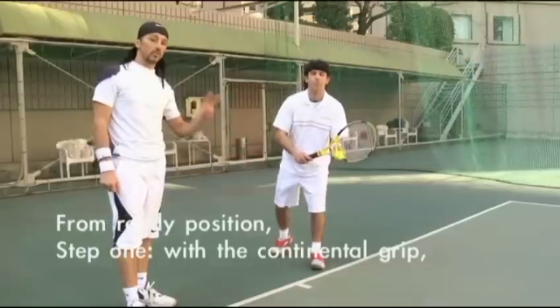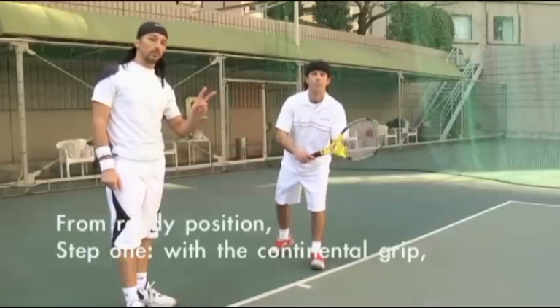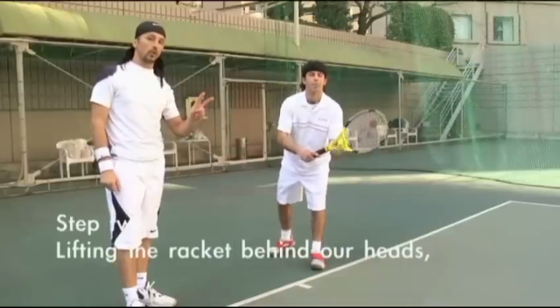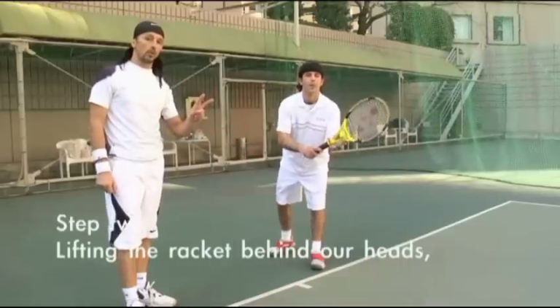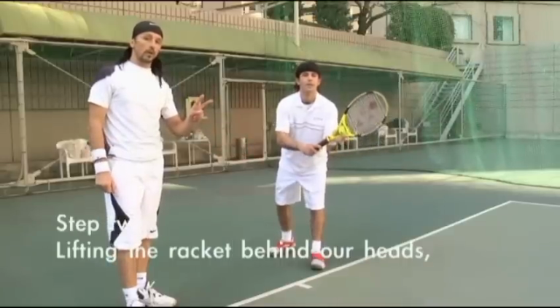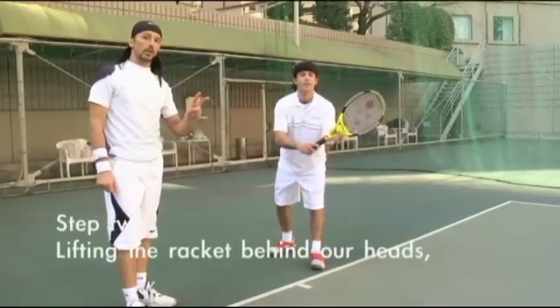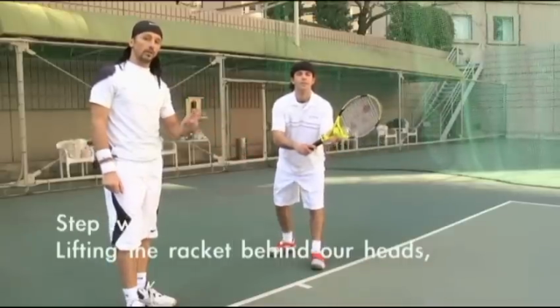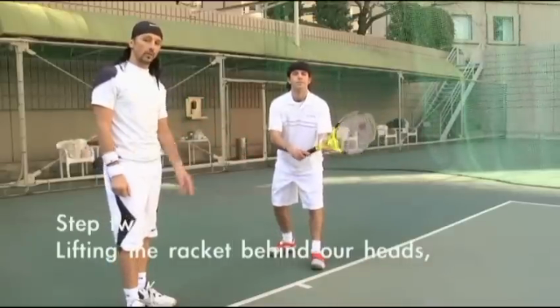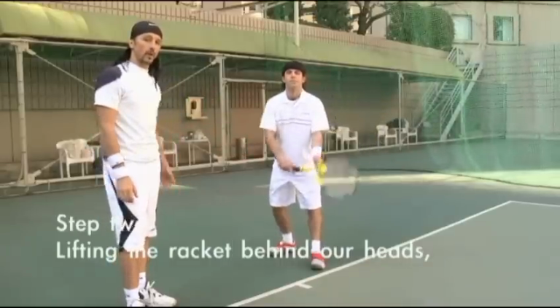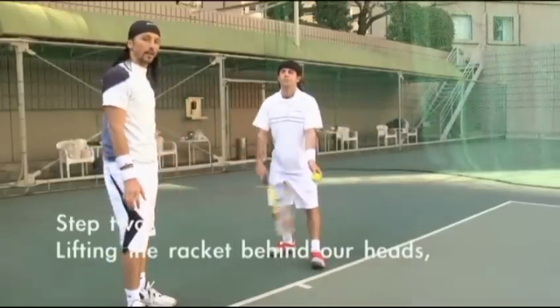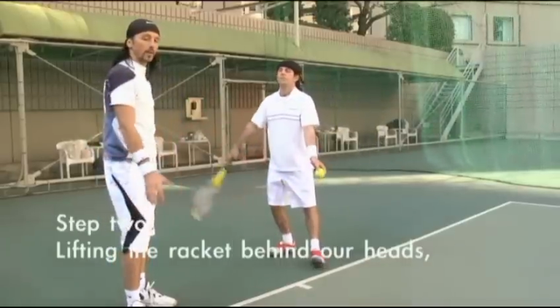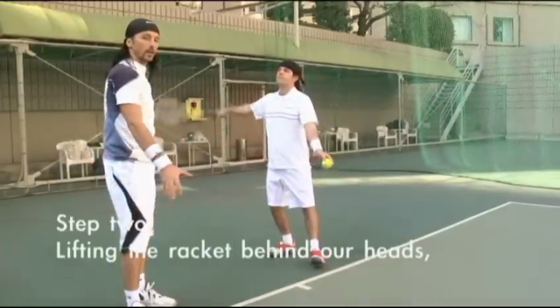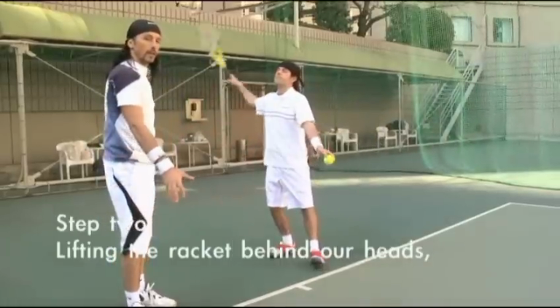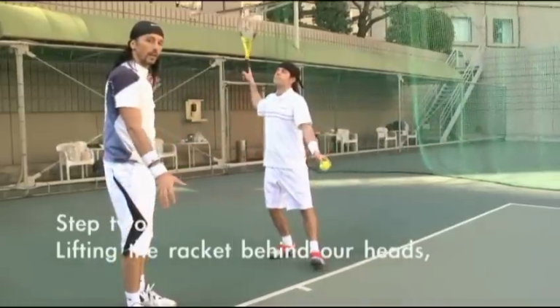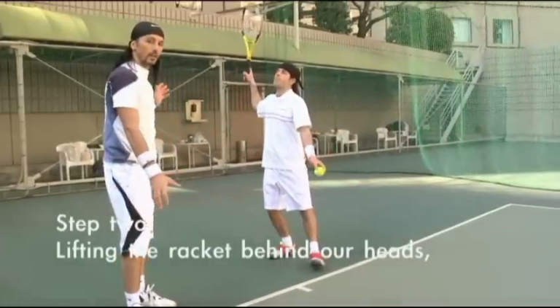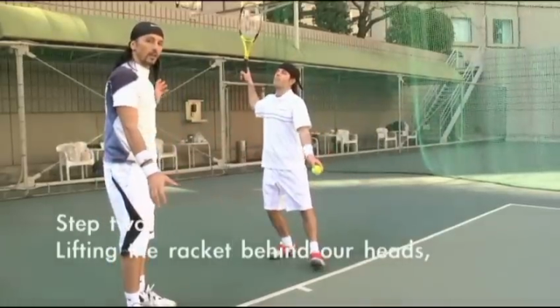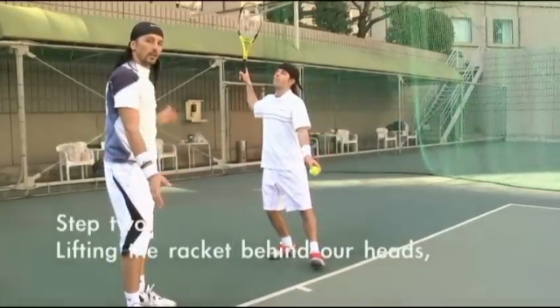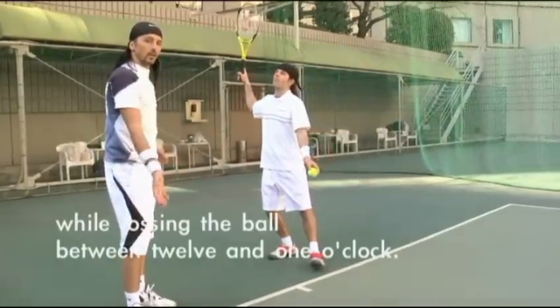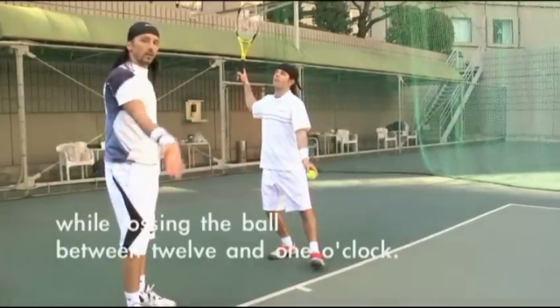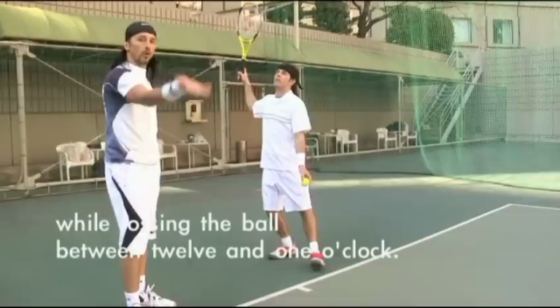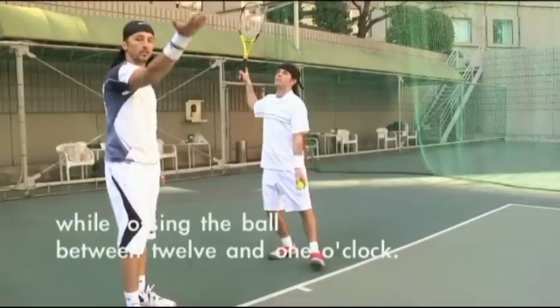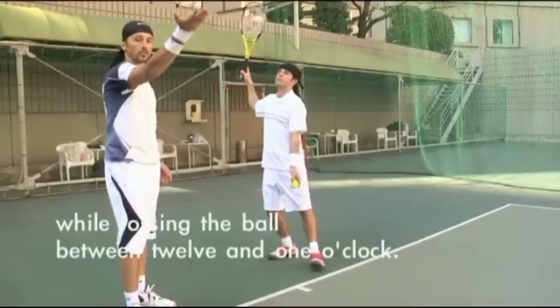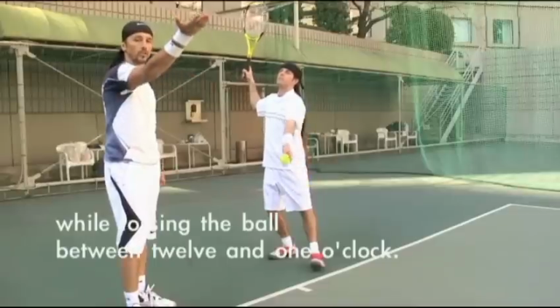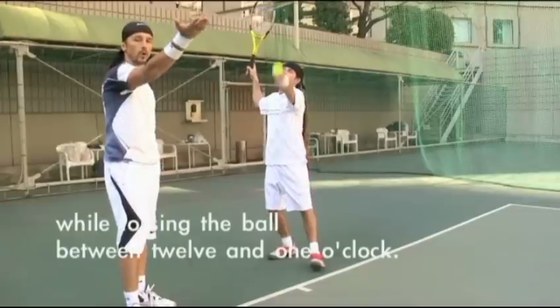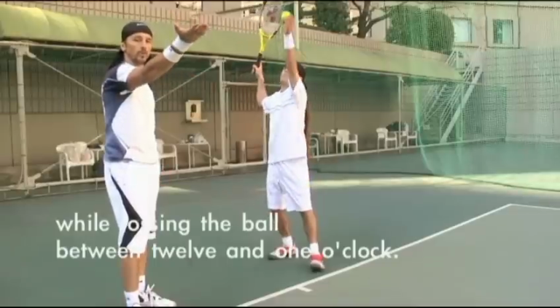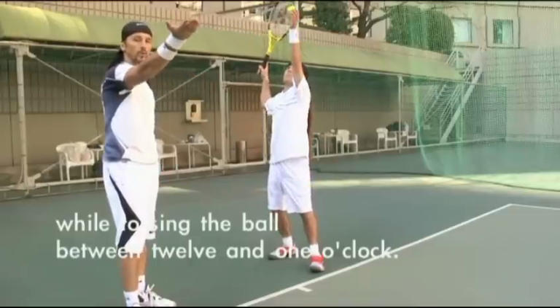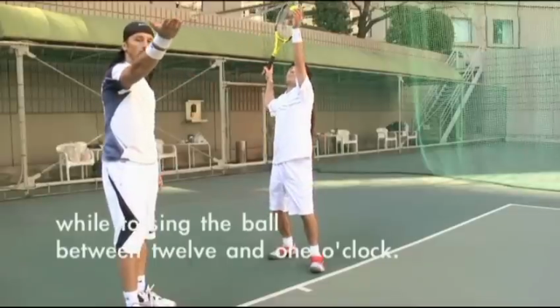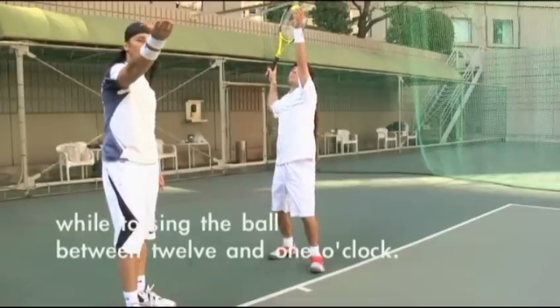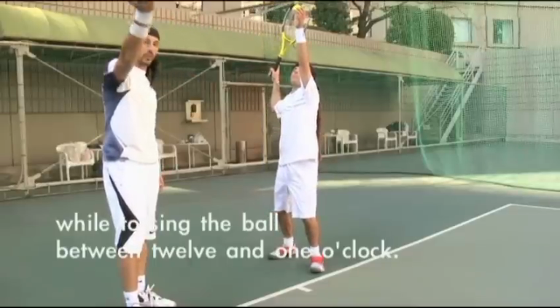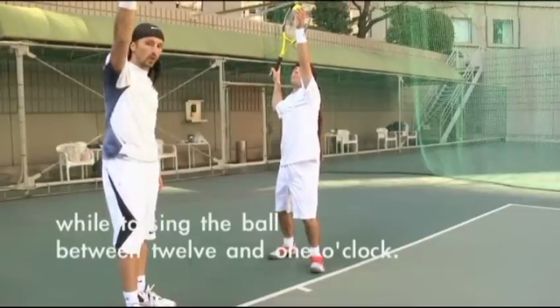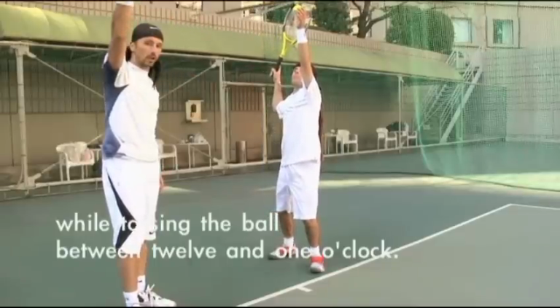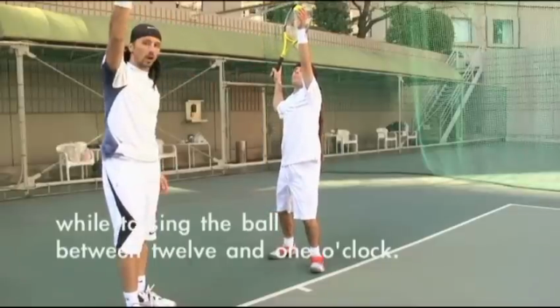Step two, lifting the racket behind the head, while tossing the ball between 12 and 1 o'clock.